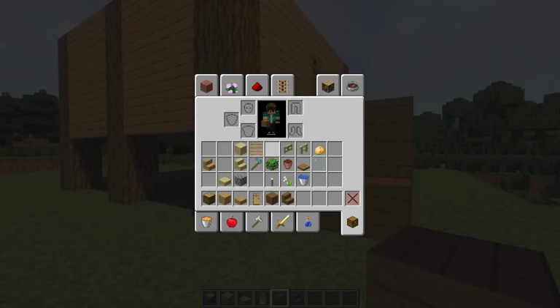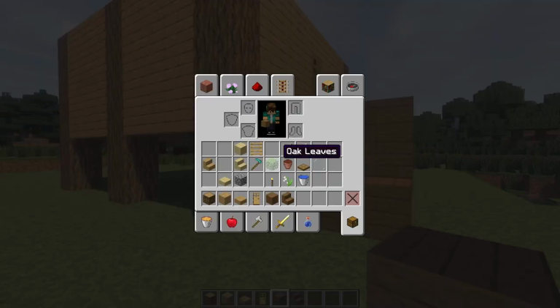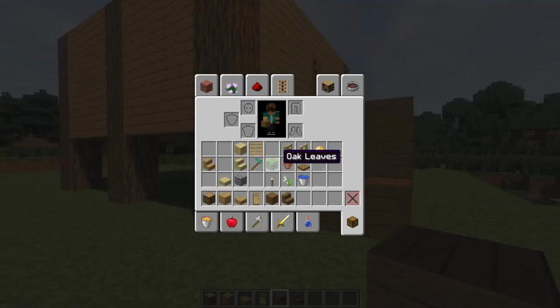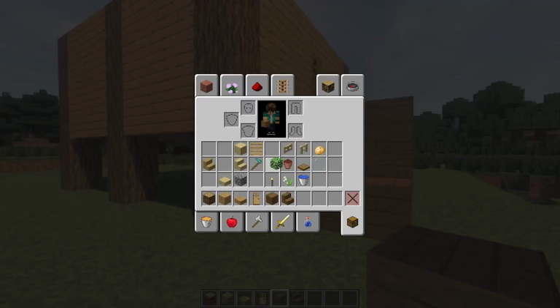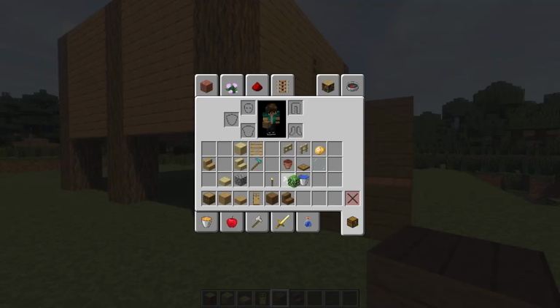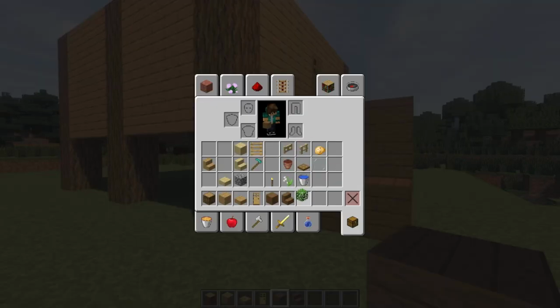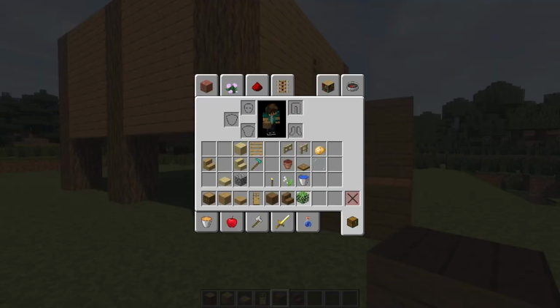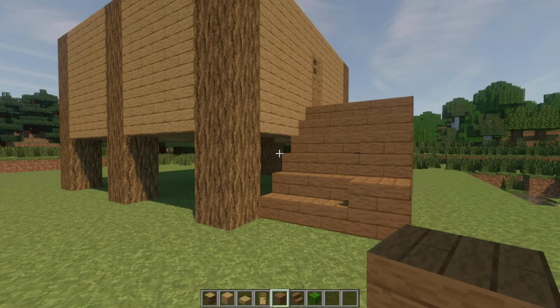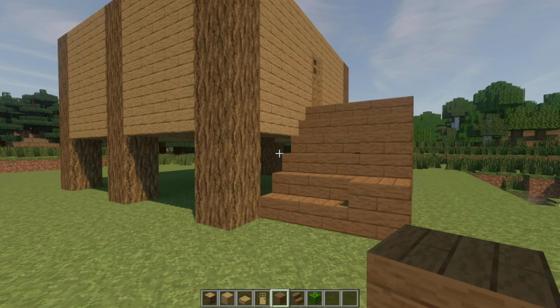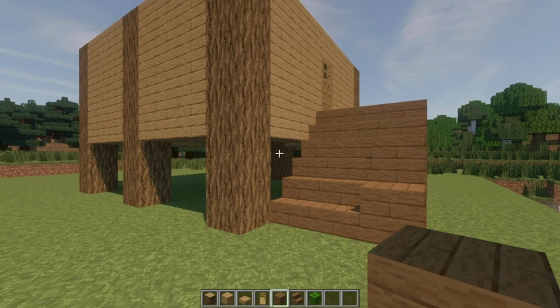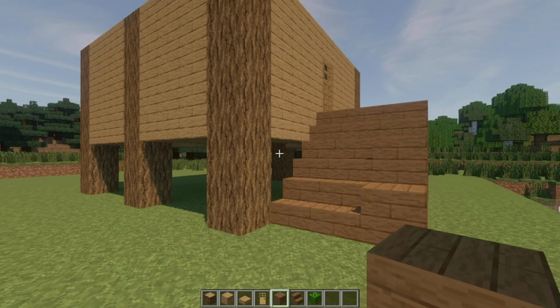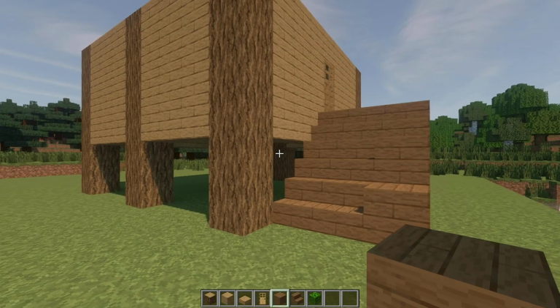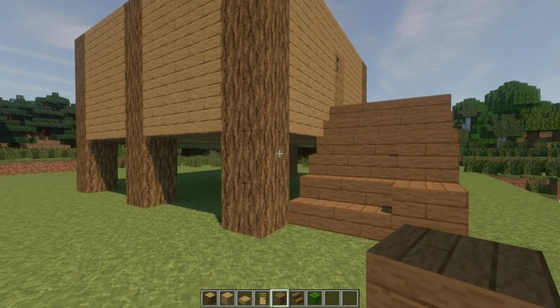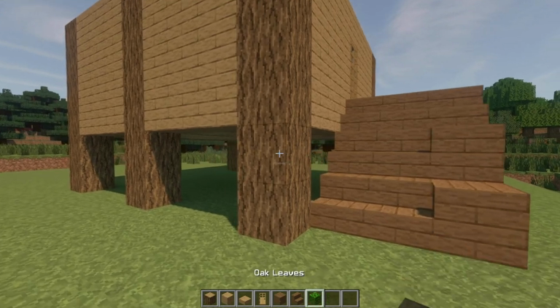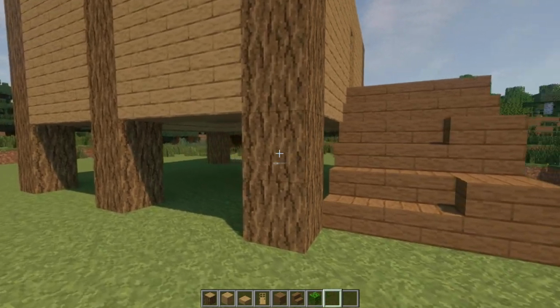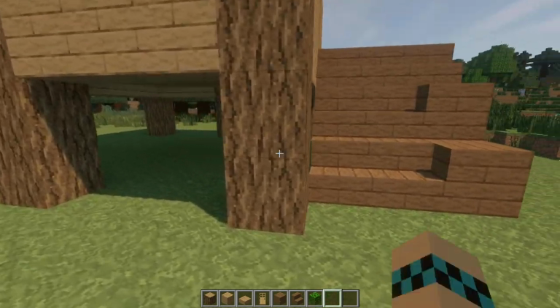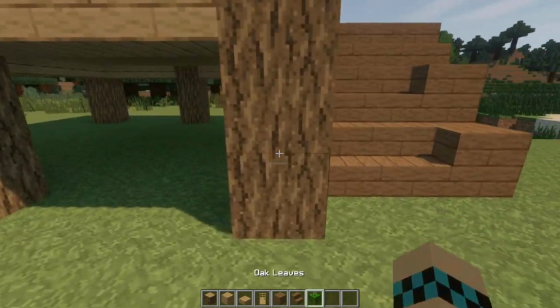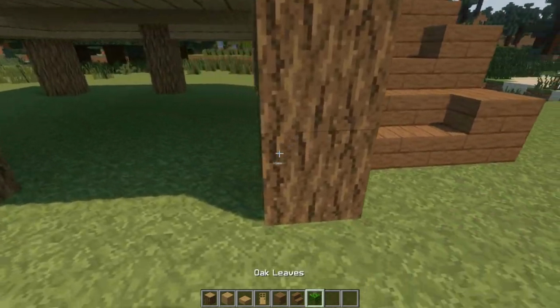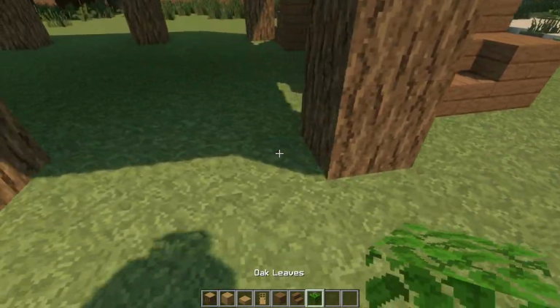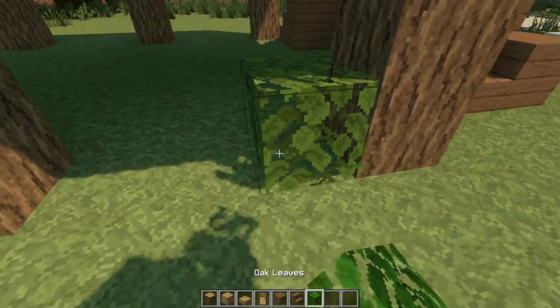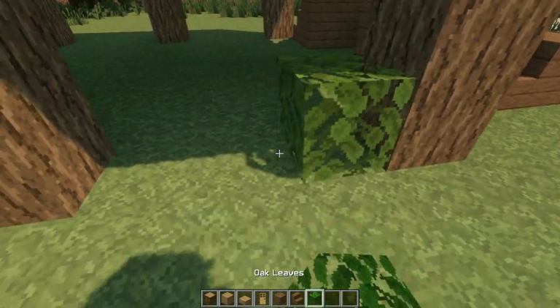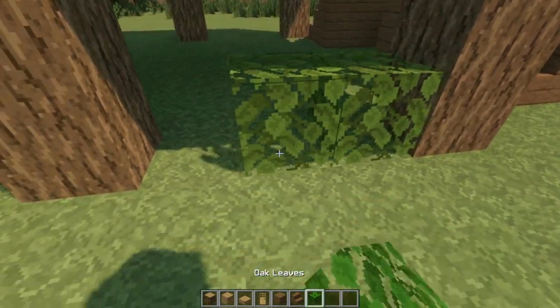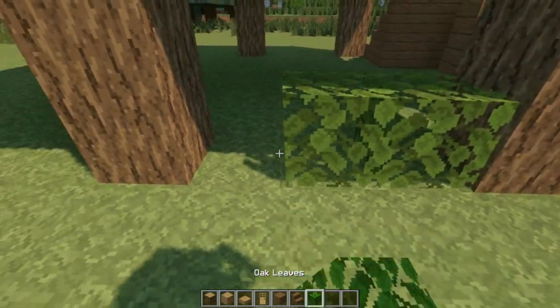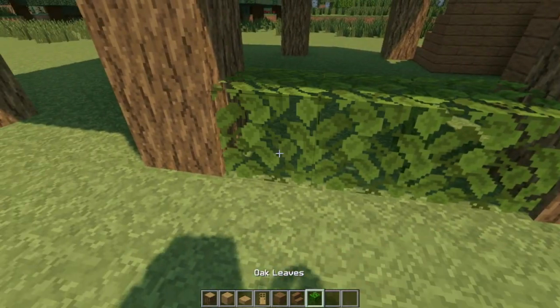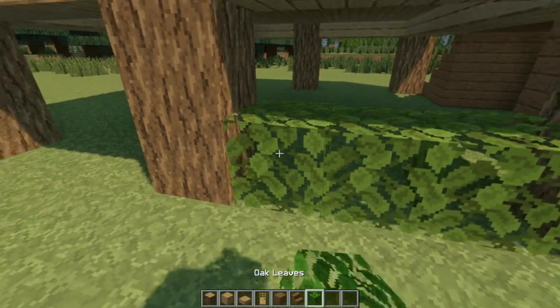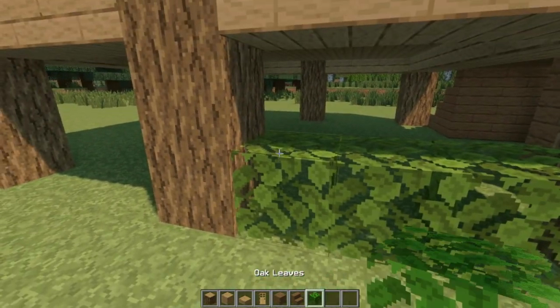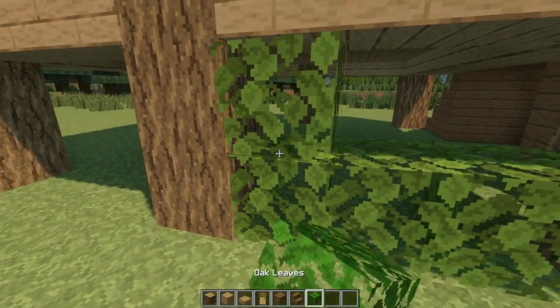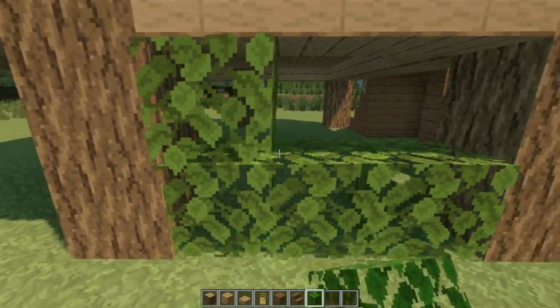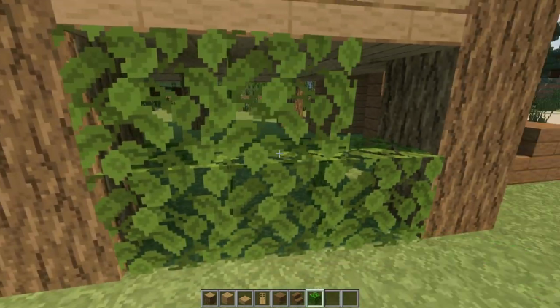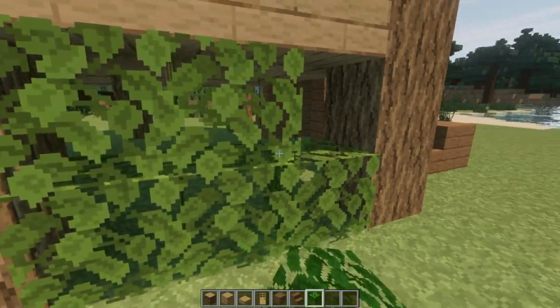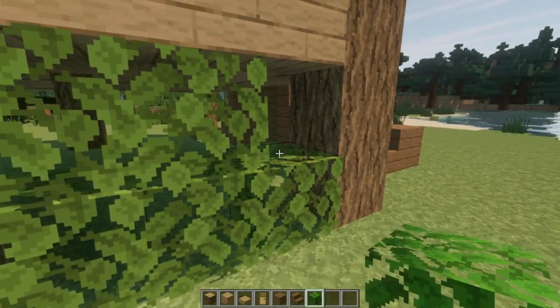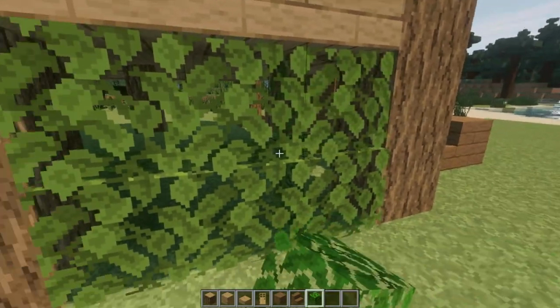After finishing the entrance, select your oak leaves and put them on the bottom edge of the house.